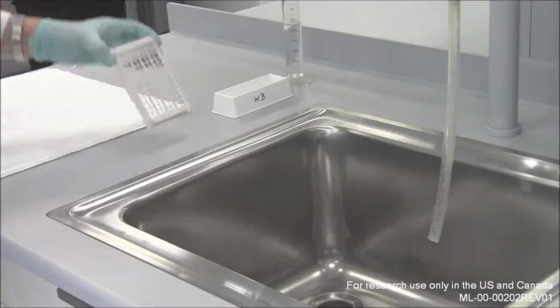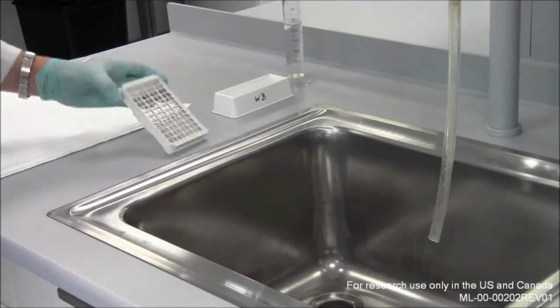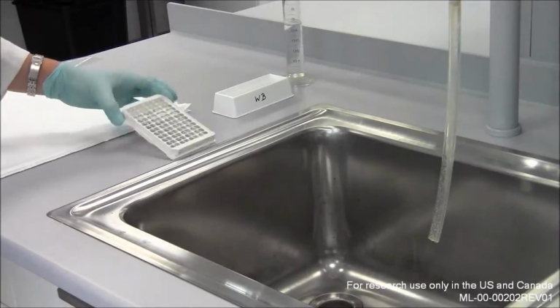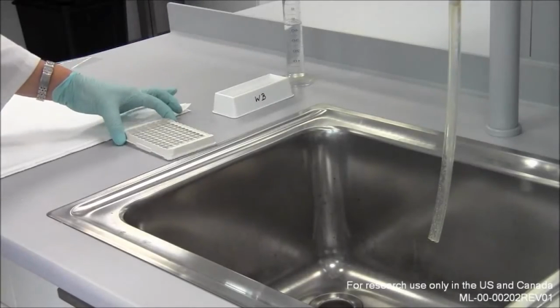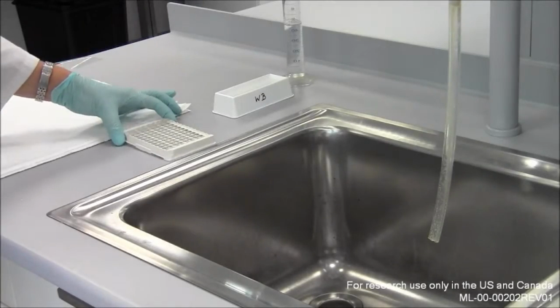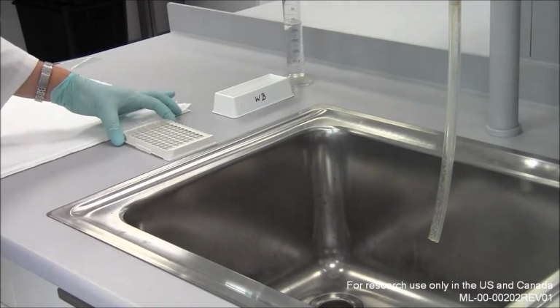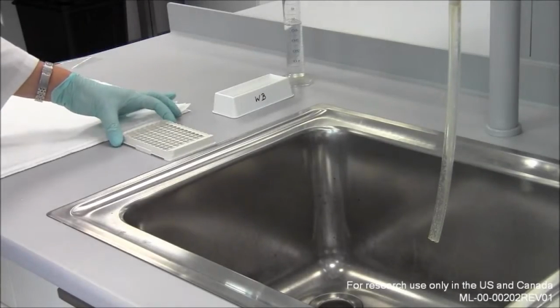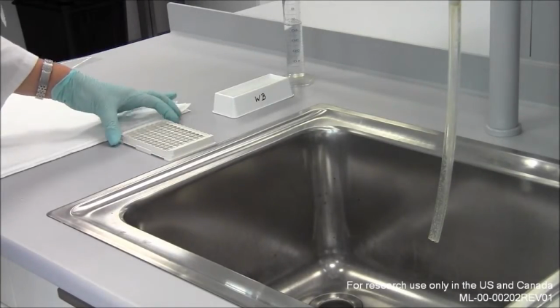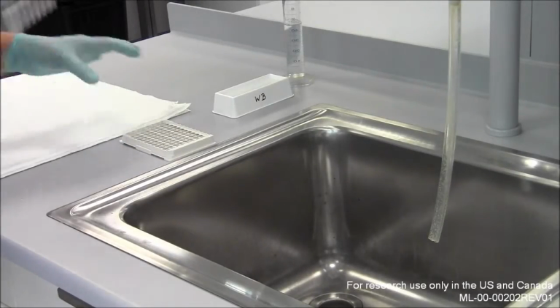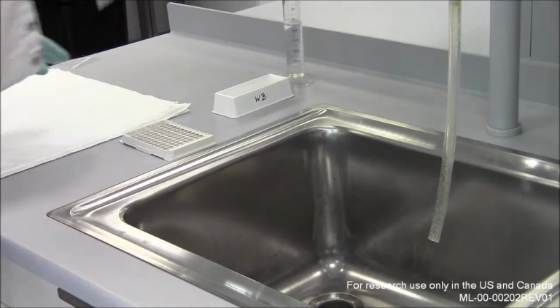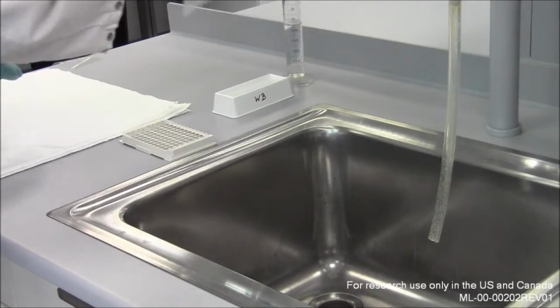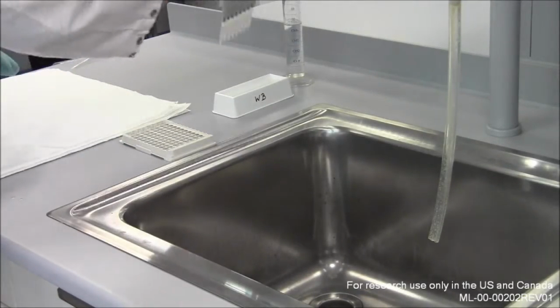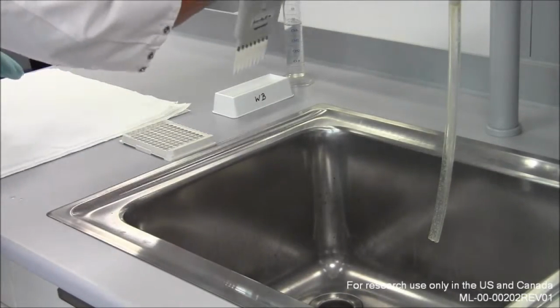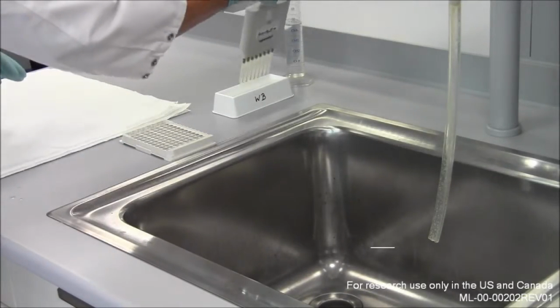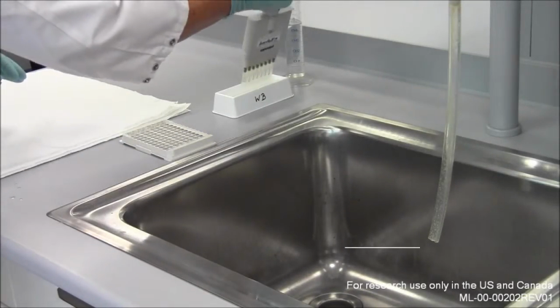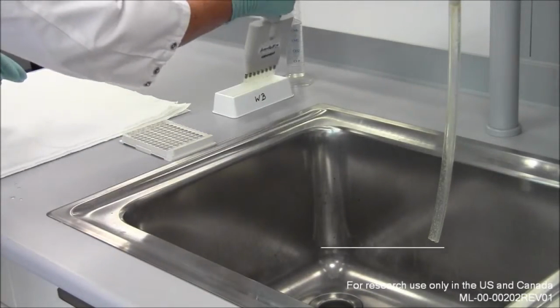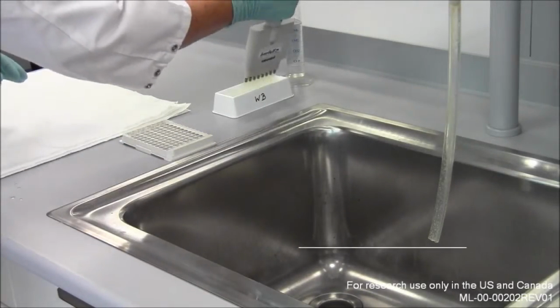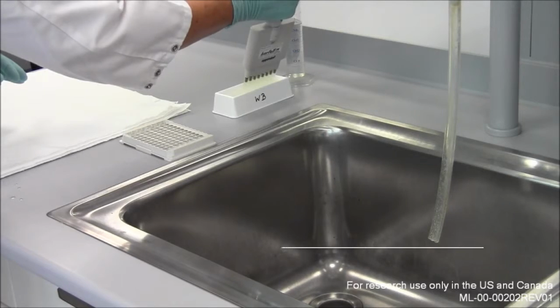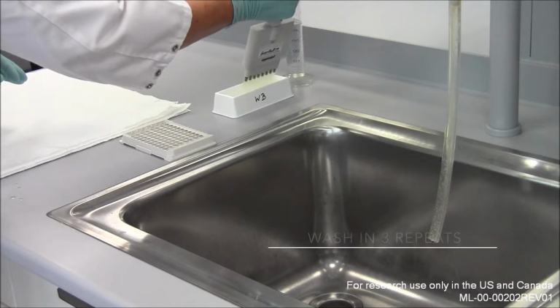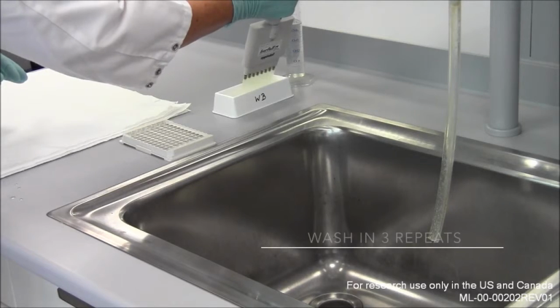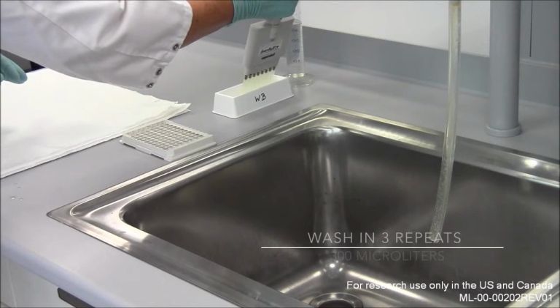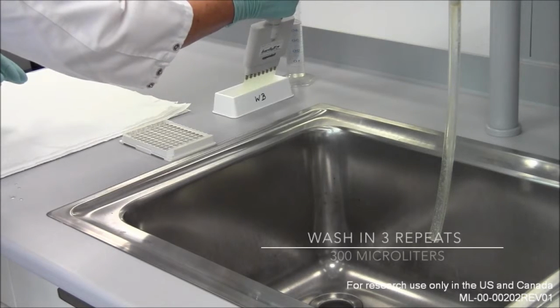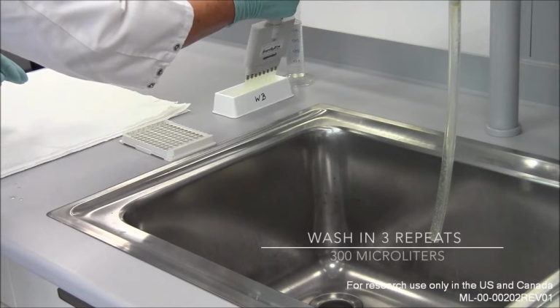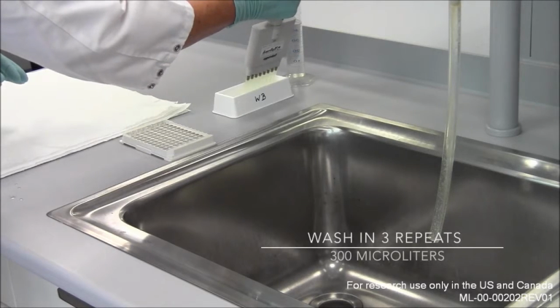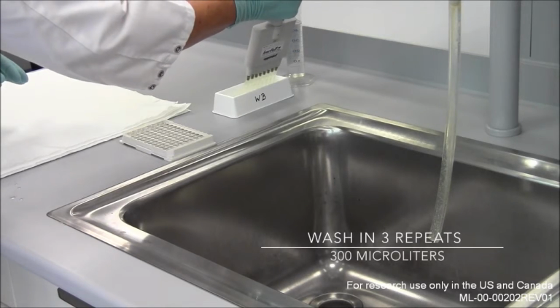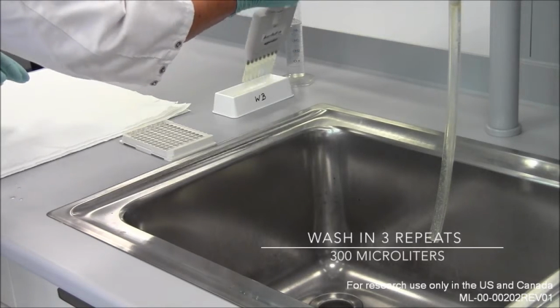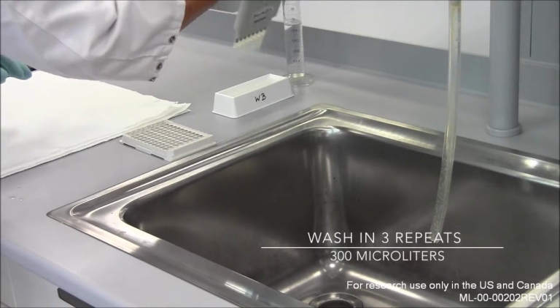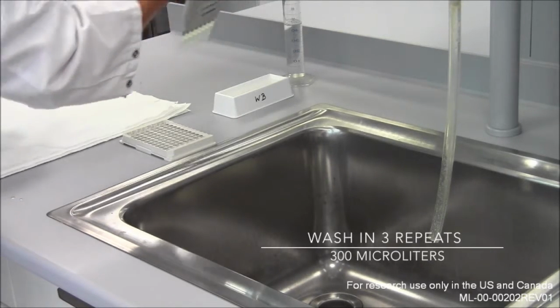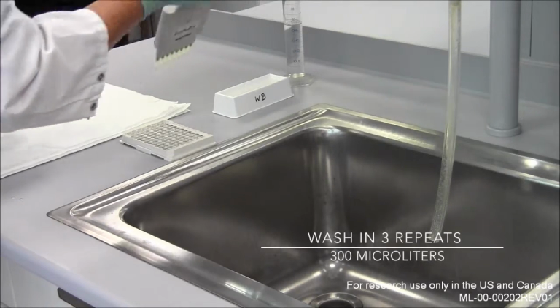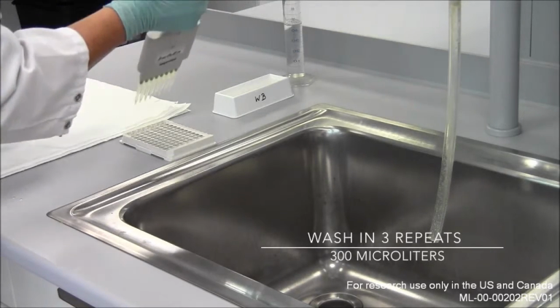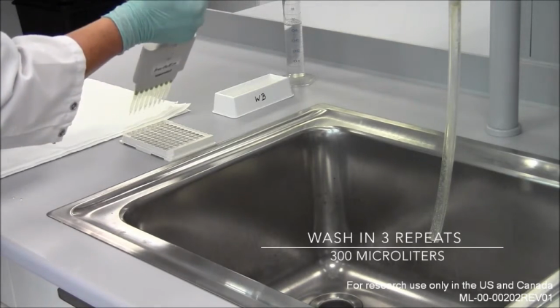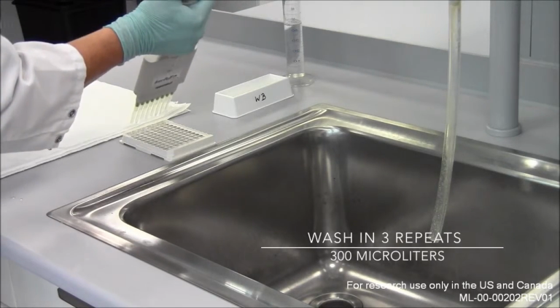To remove excess sample material, a washing process has to be repeated three times.